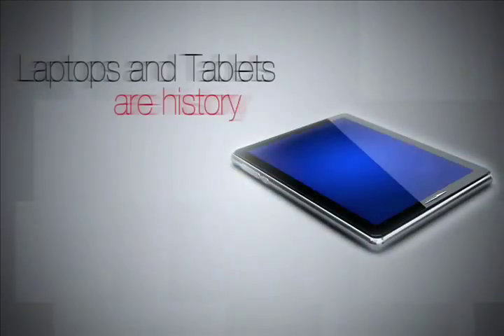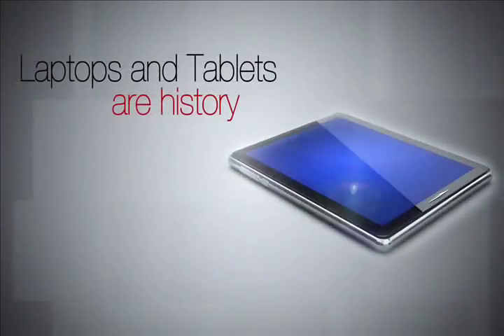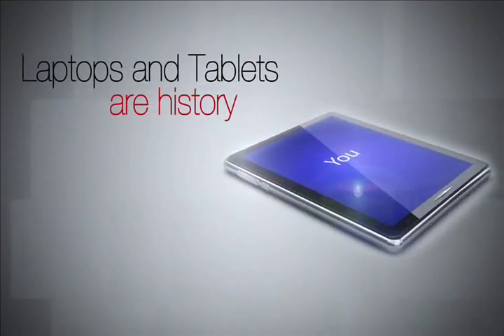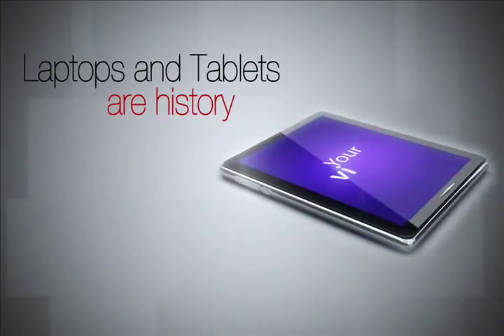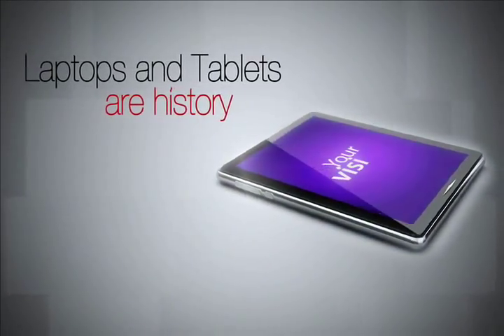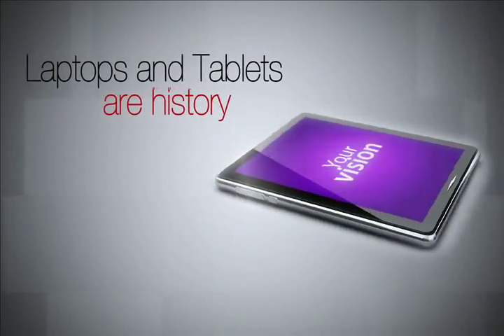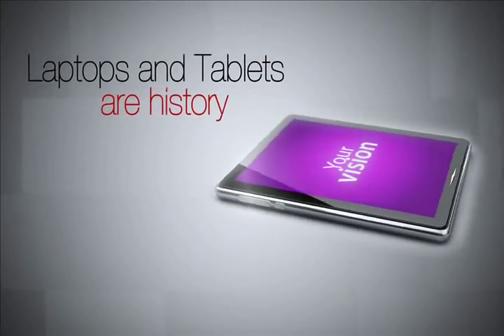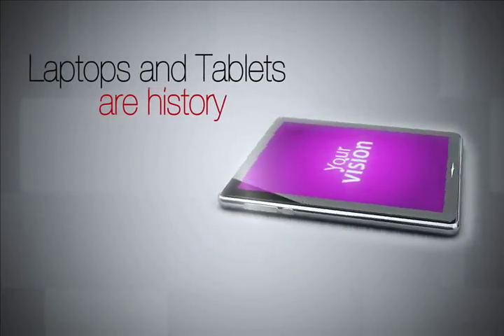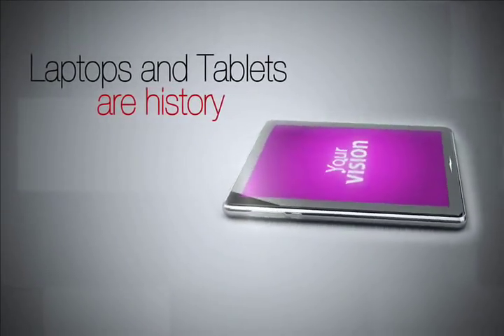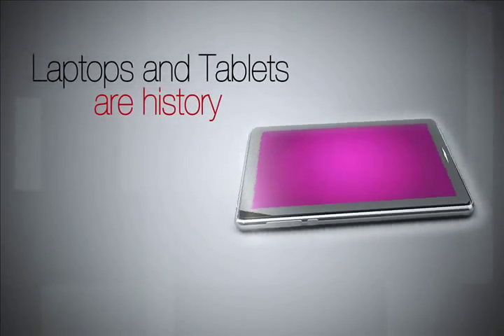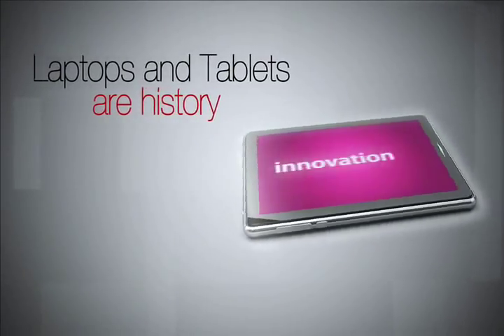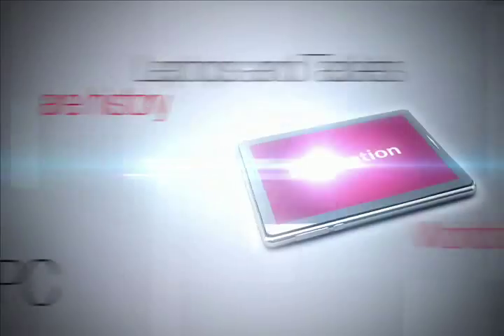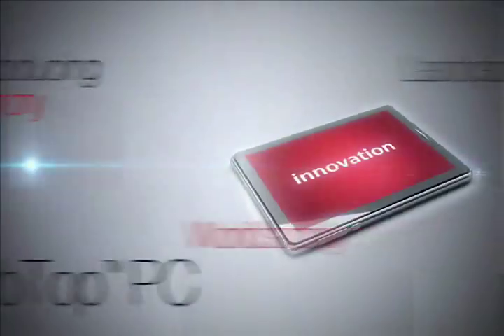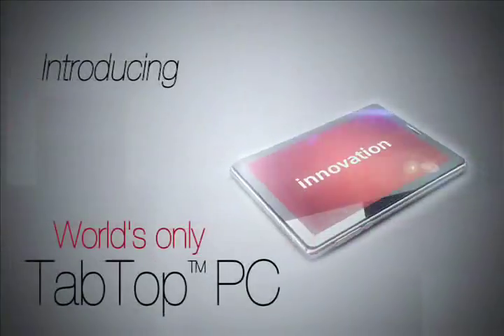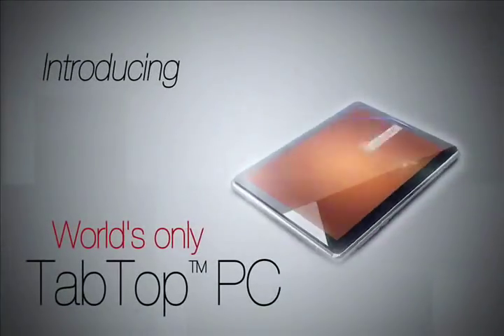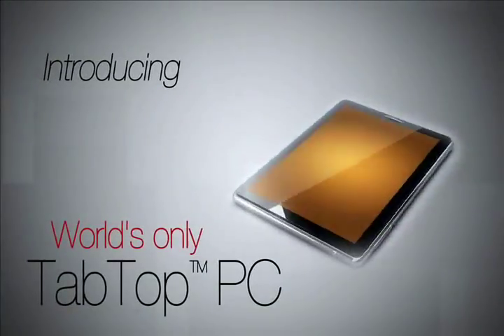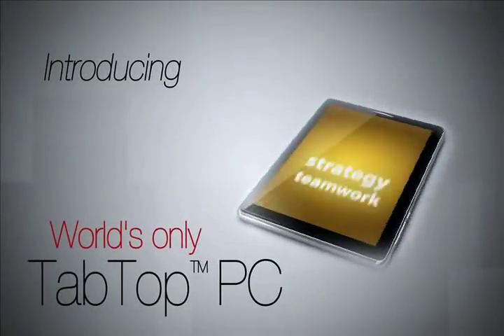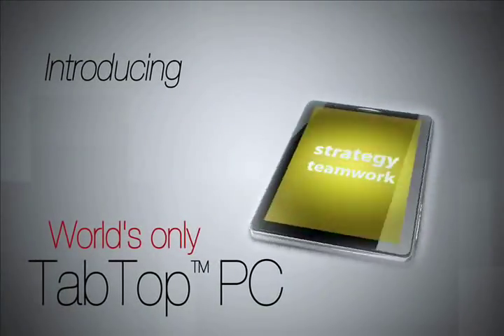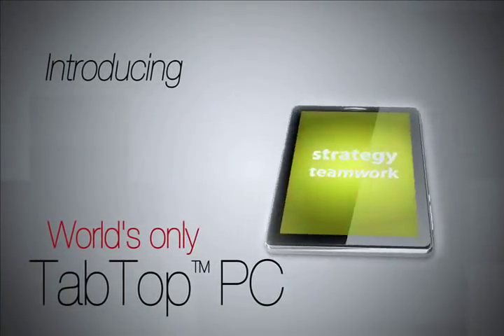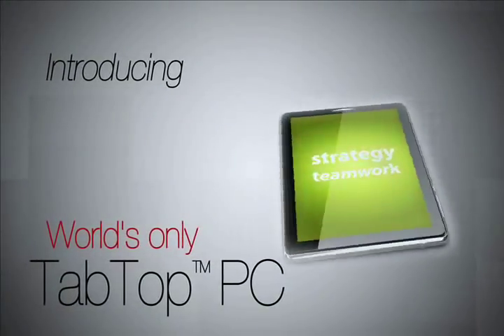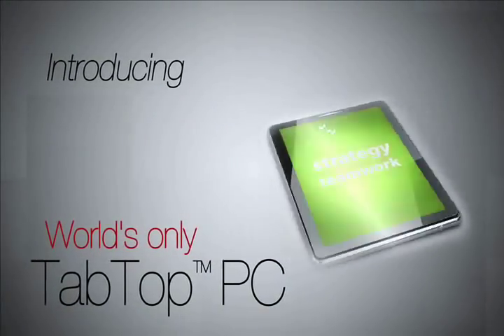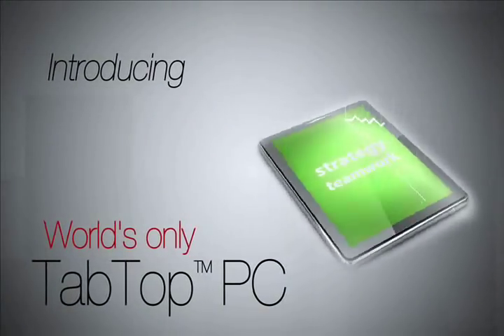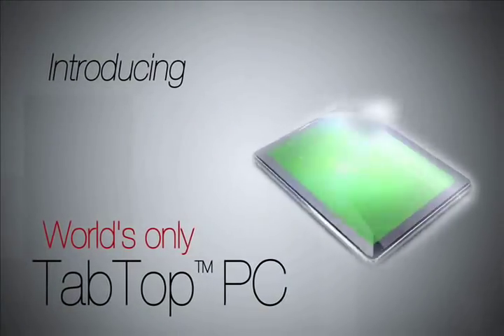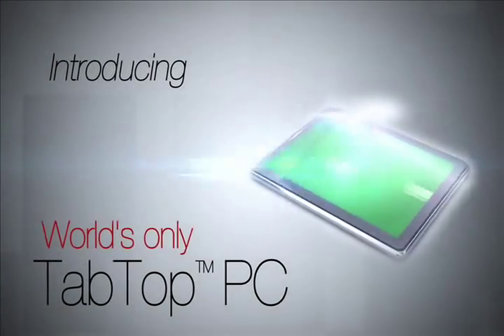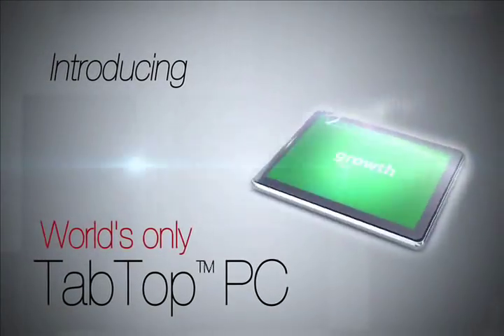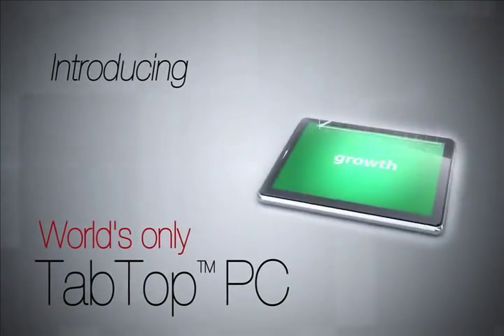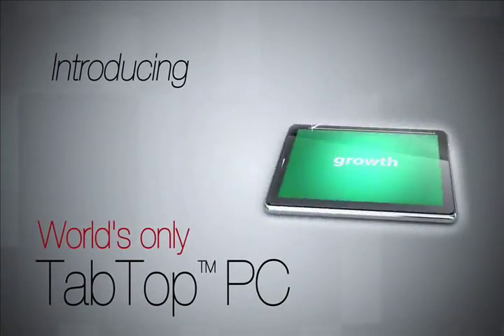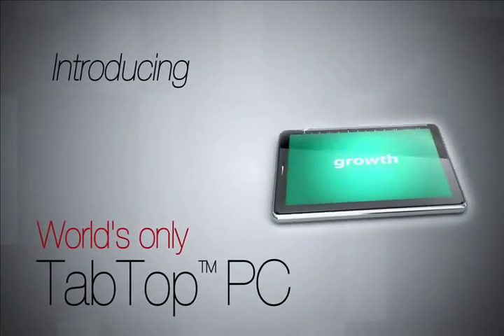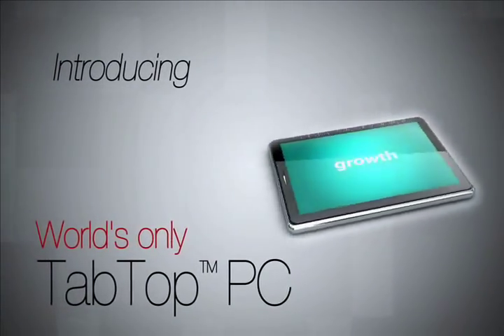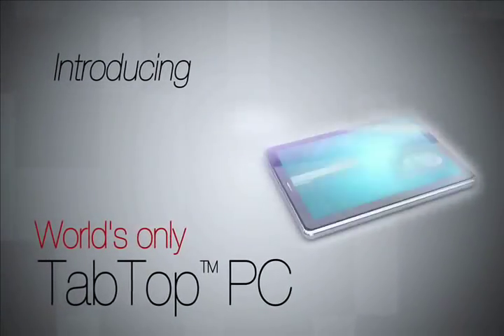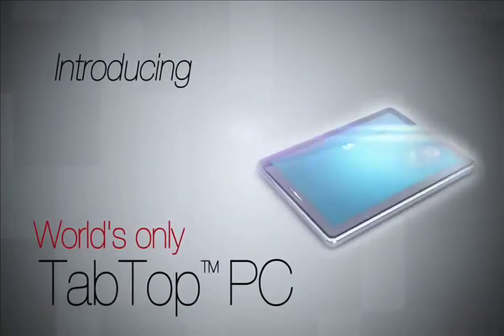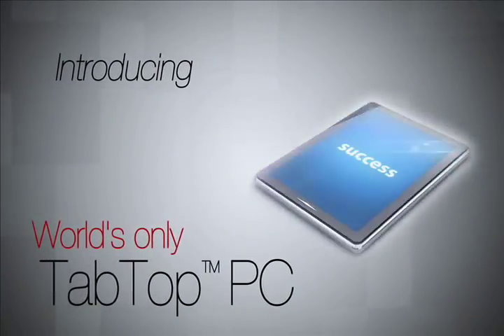Laptops and tablets are history. Introducing the world's only tap-top PC.